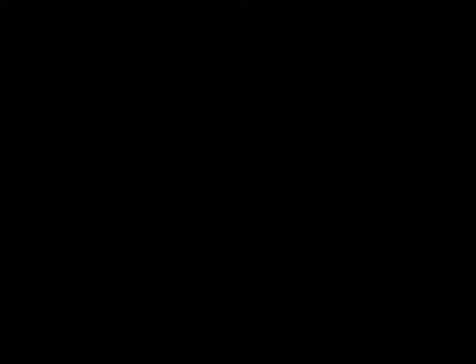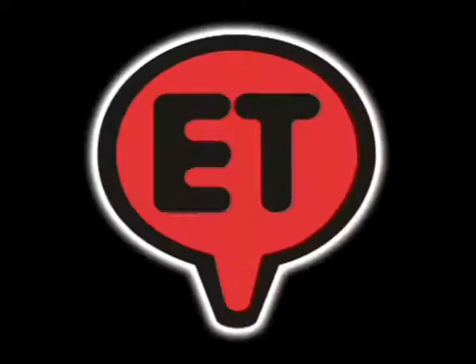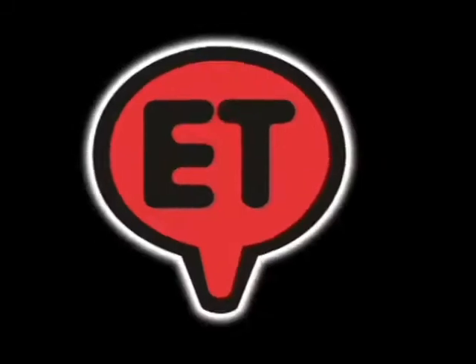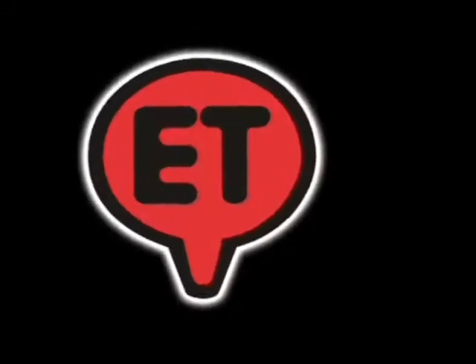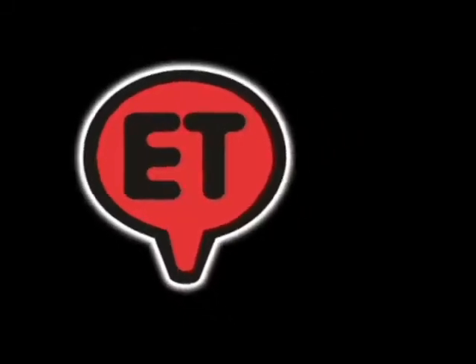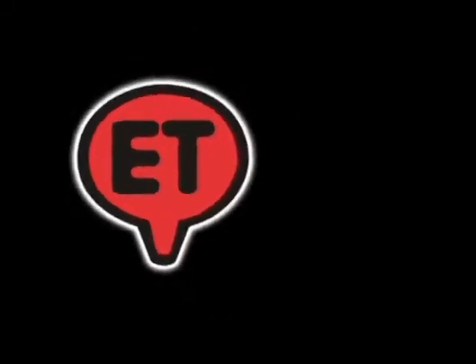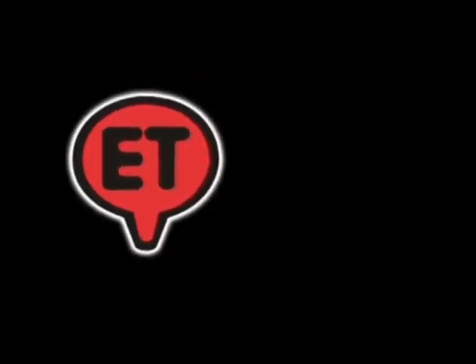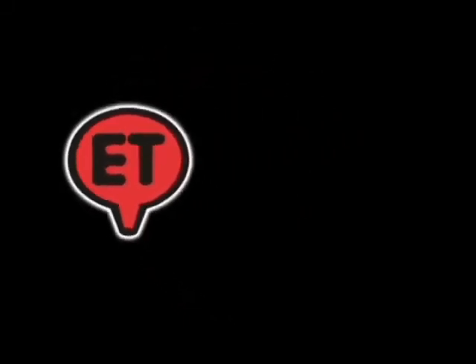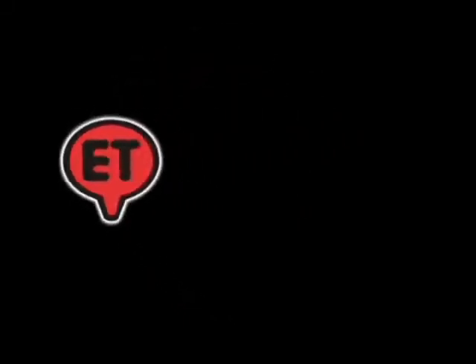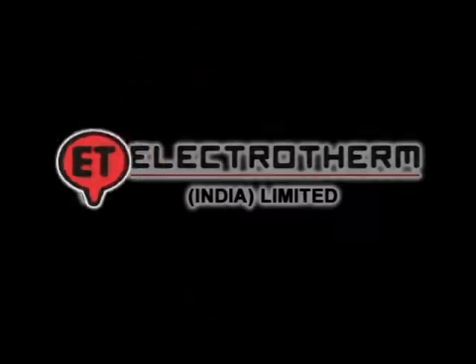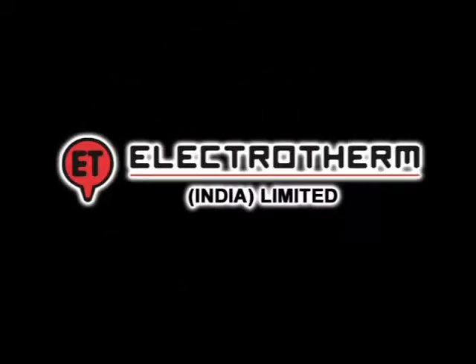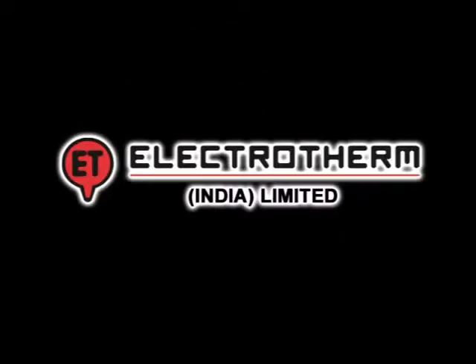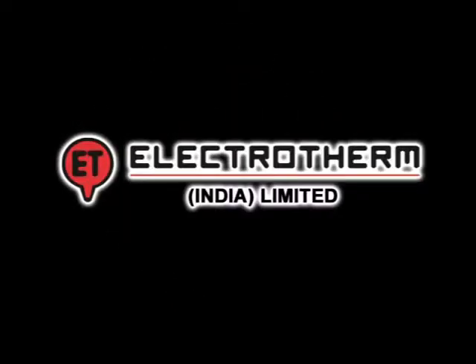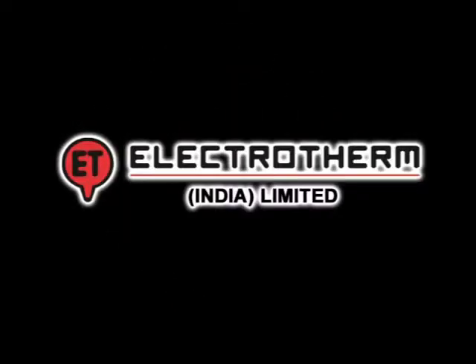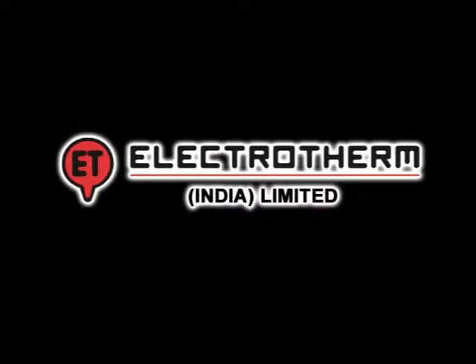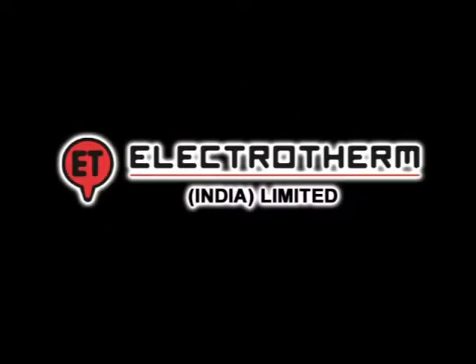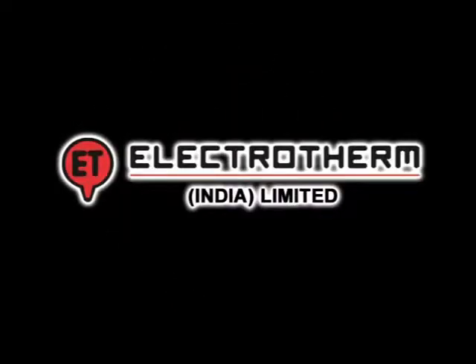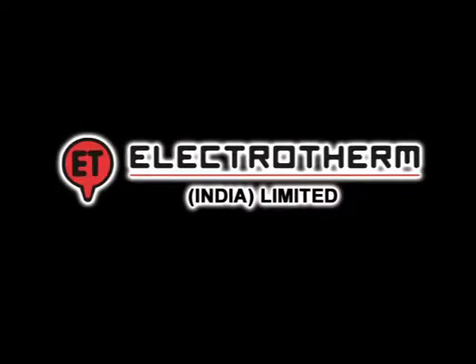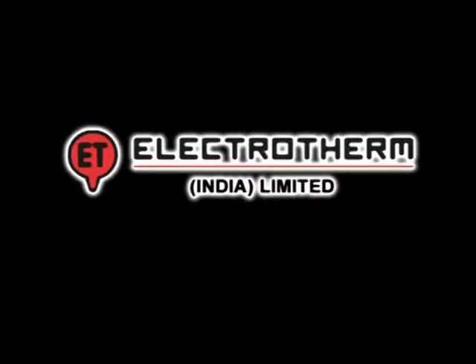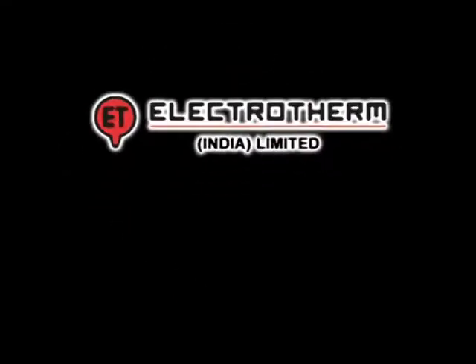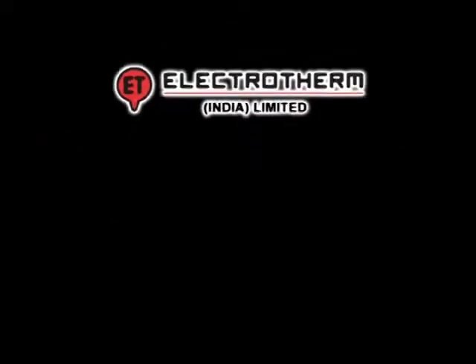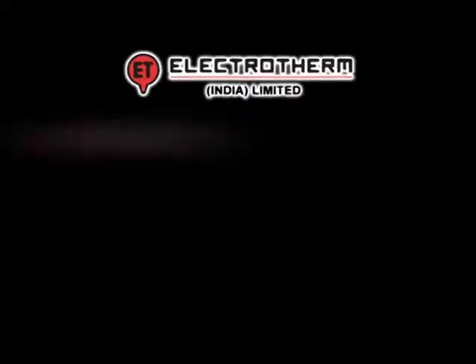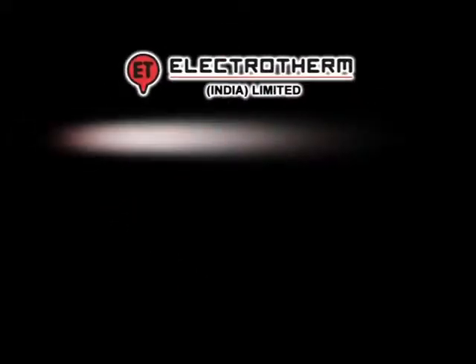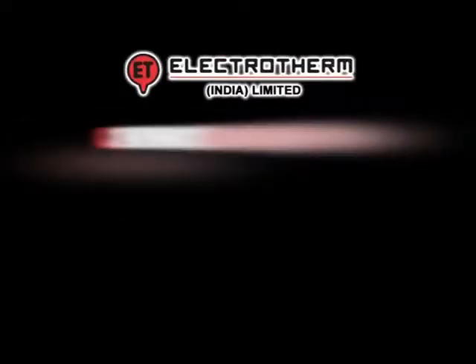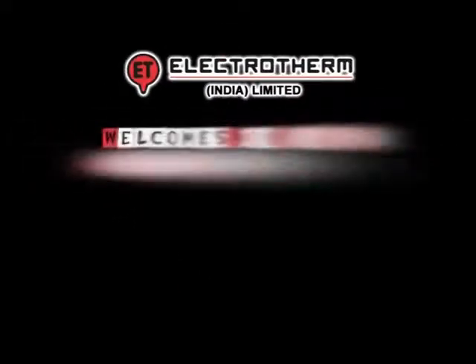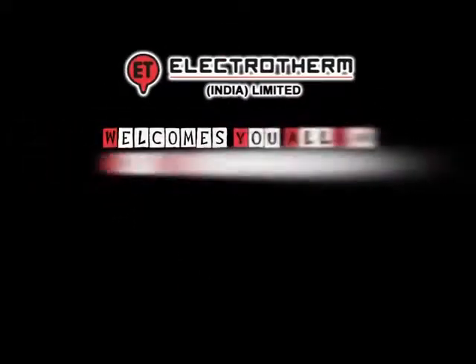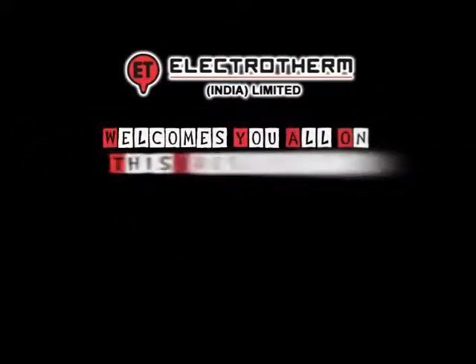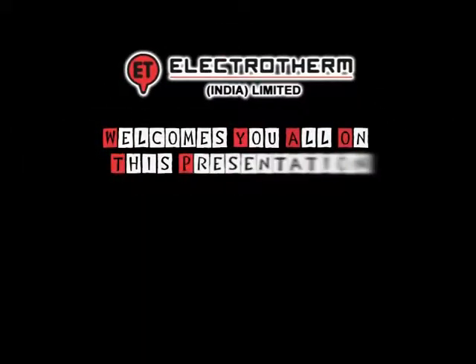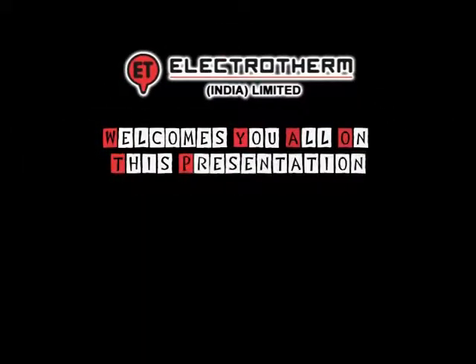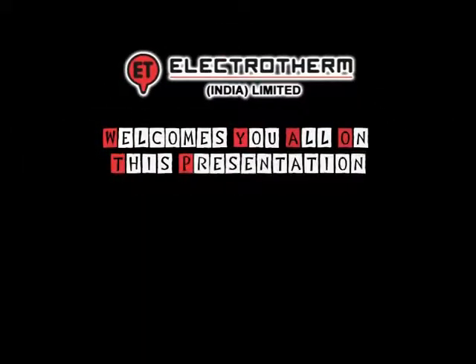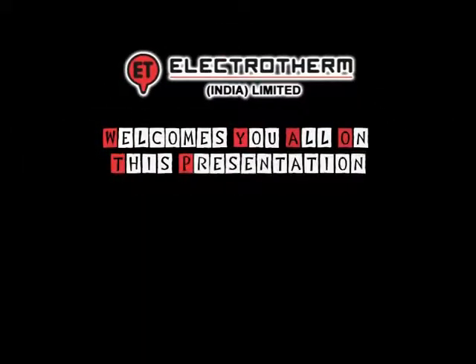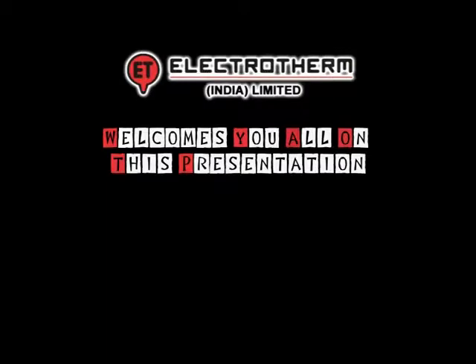ElectroTherm India Limited welcomes you all on this presentation.